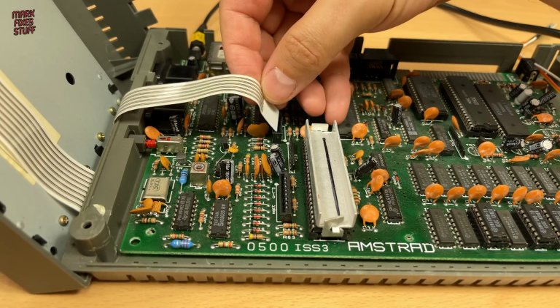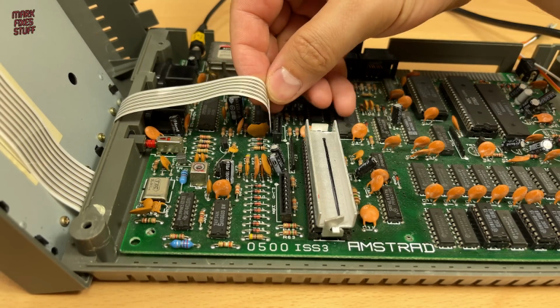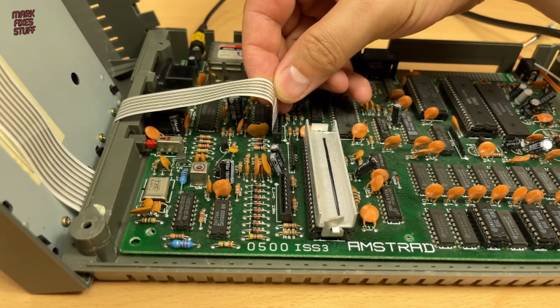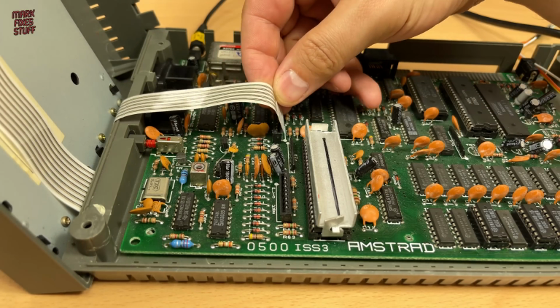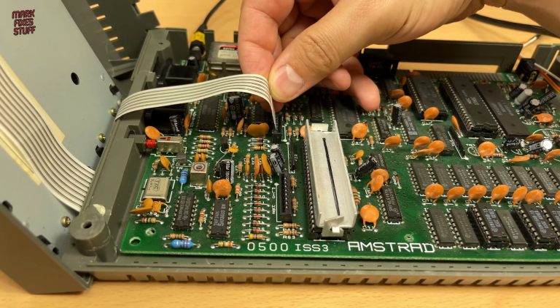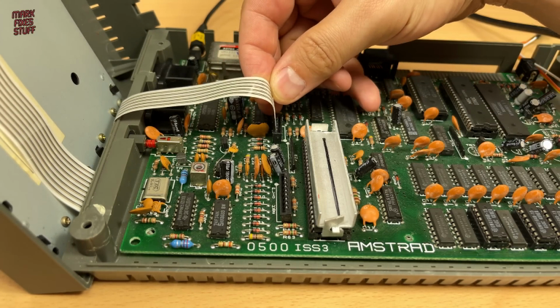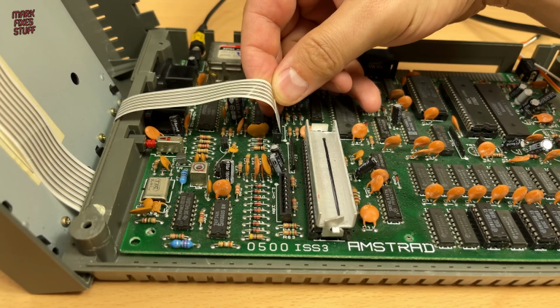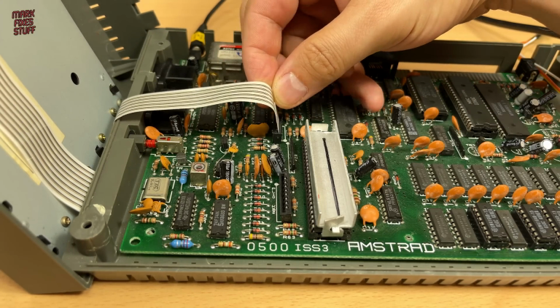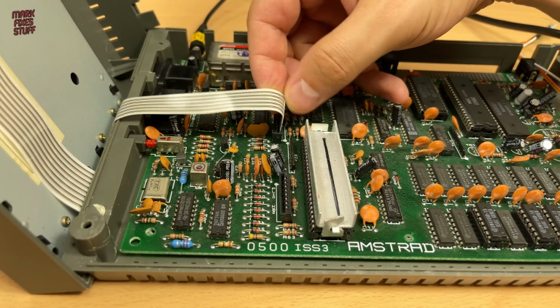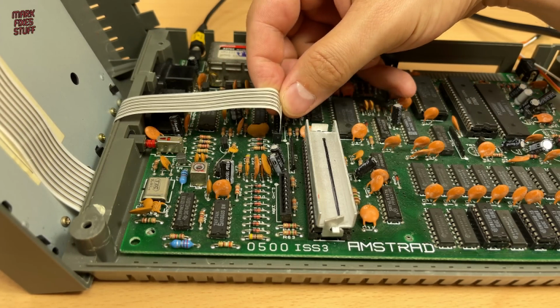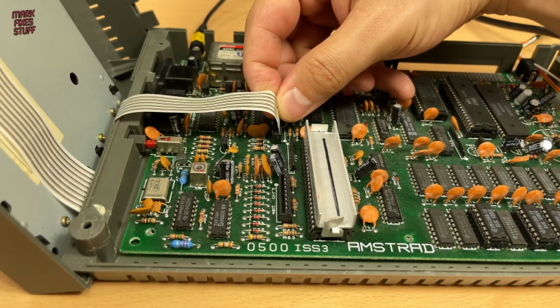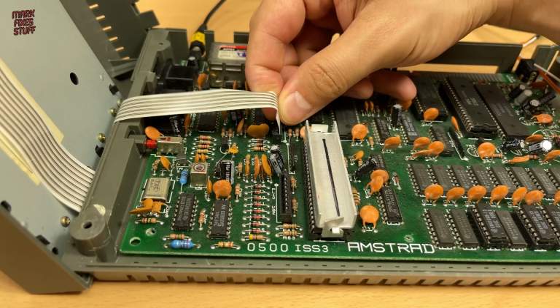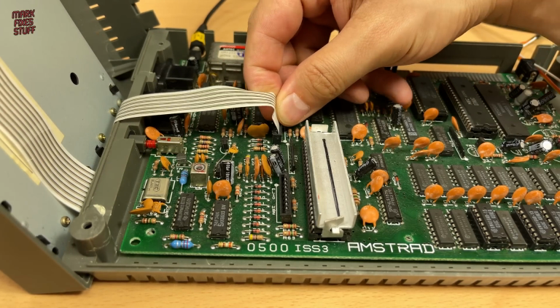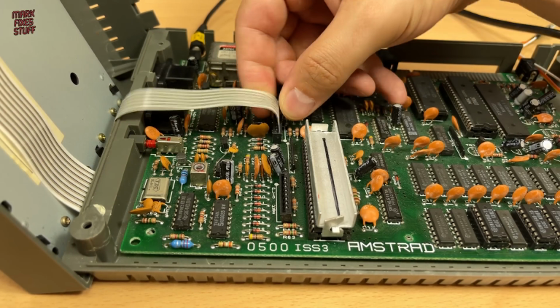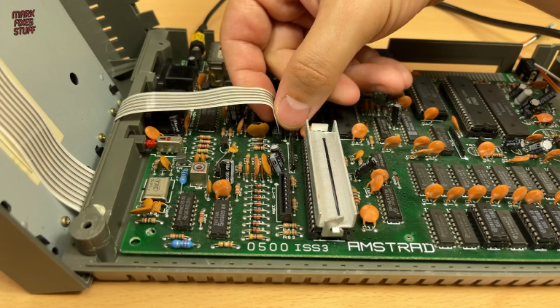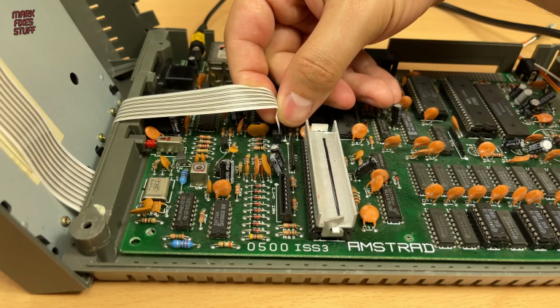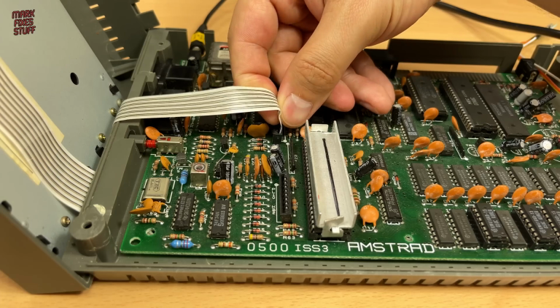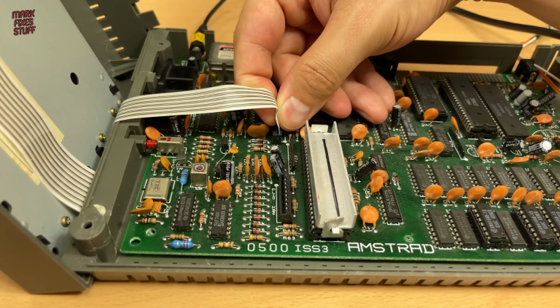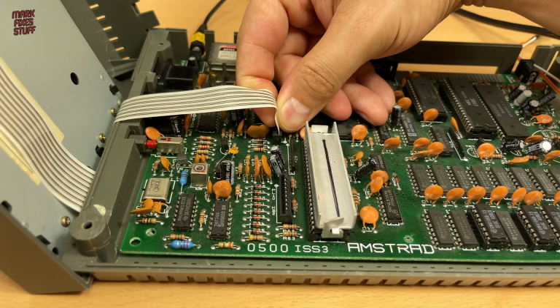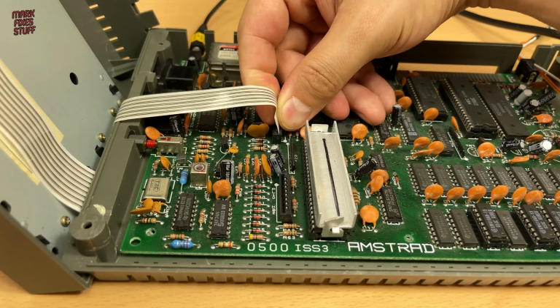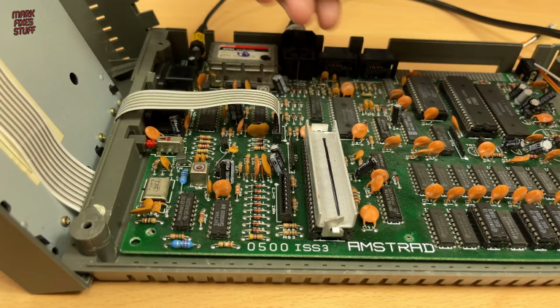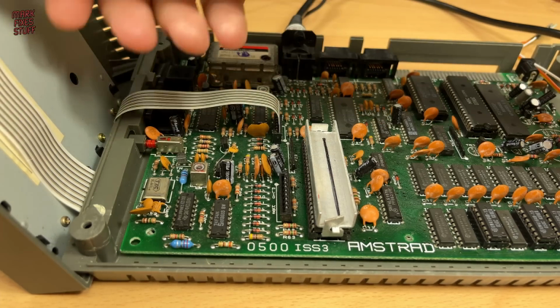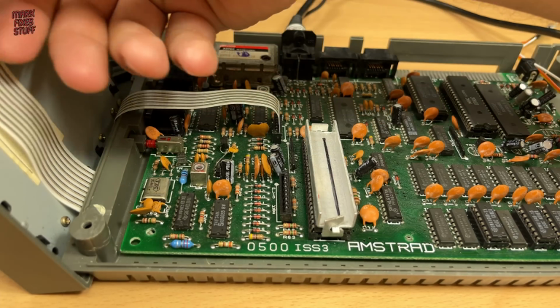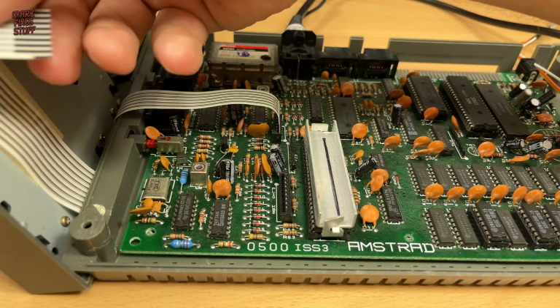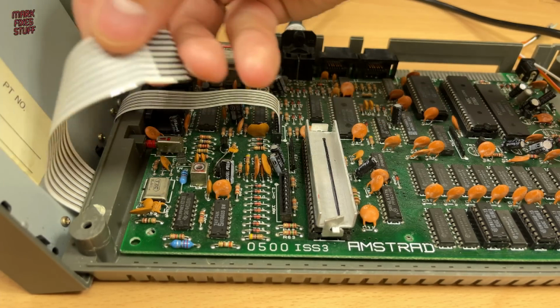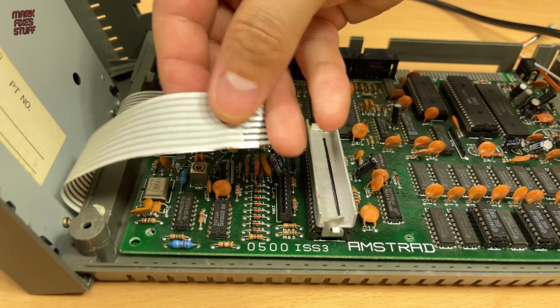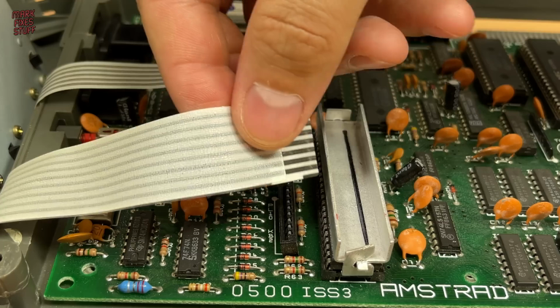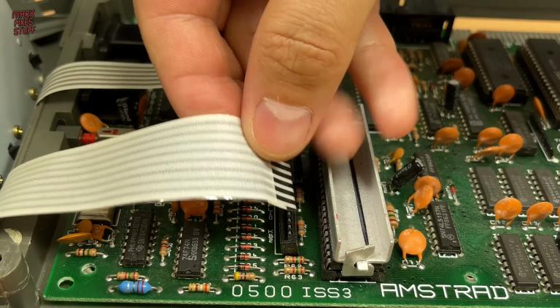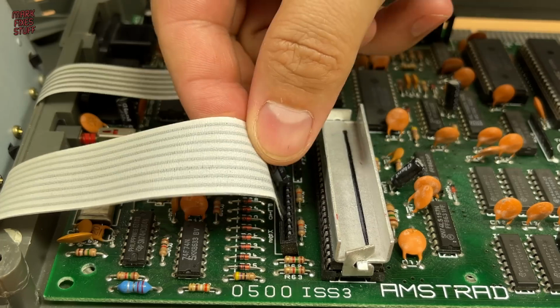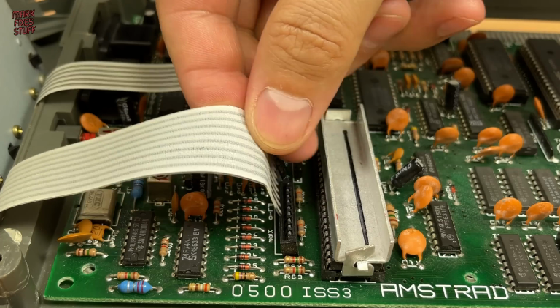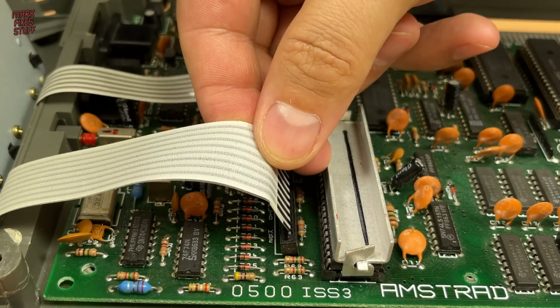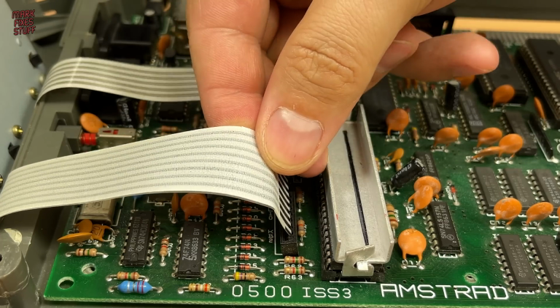We'll be able to check if the keyboard is functioning as well. The keyboard membranes on these models are quite robust and don't fail too often — if they don't work it's usually dust bunnies between the layers that need to be cleaned out.